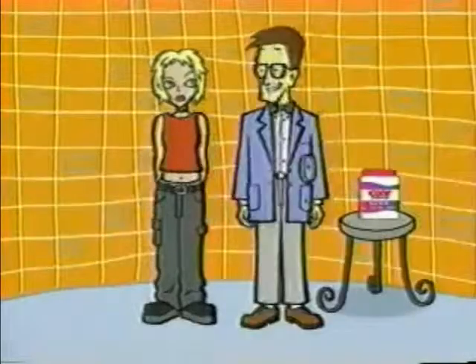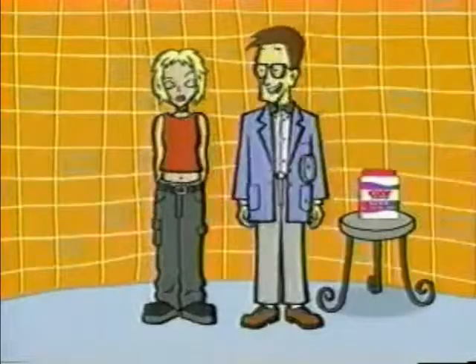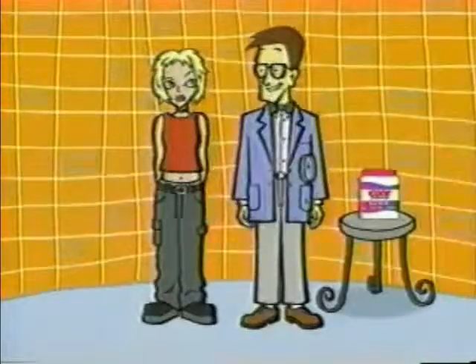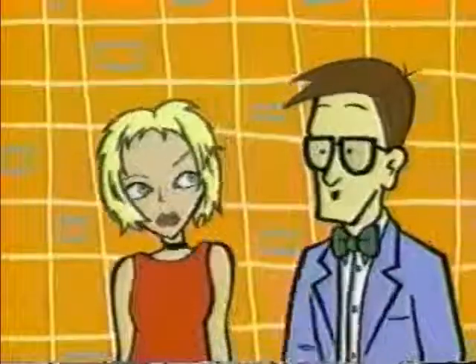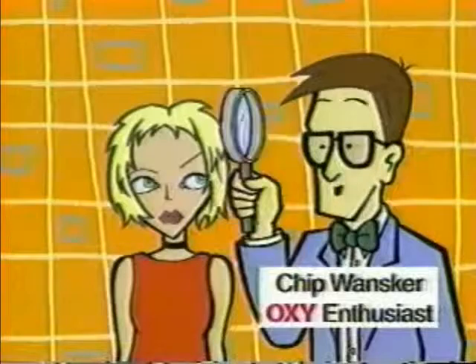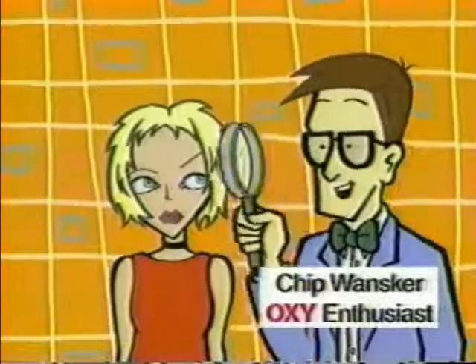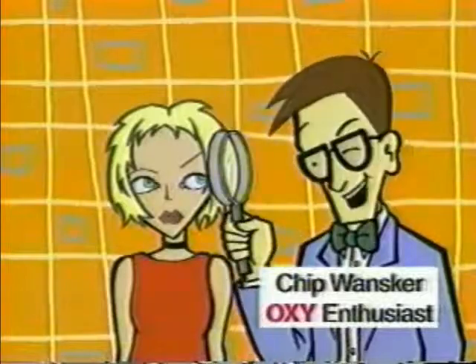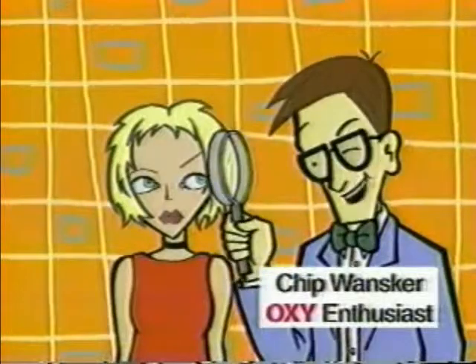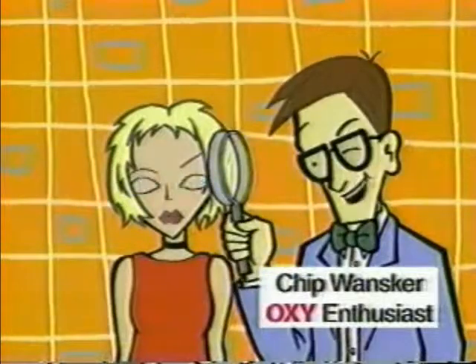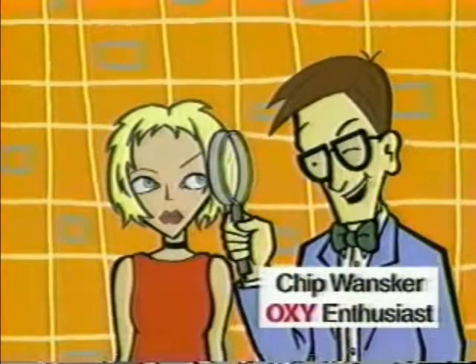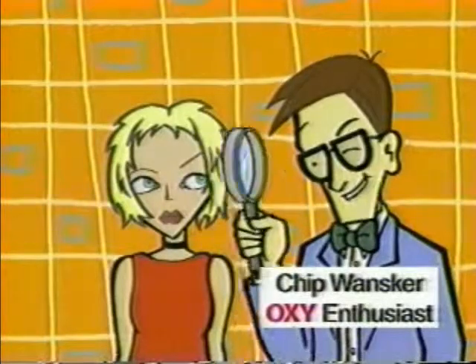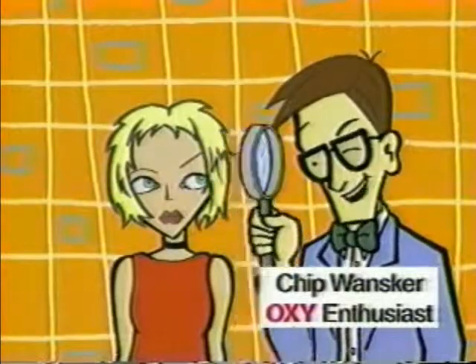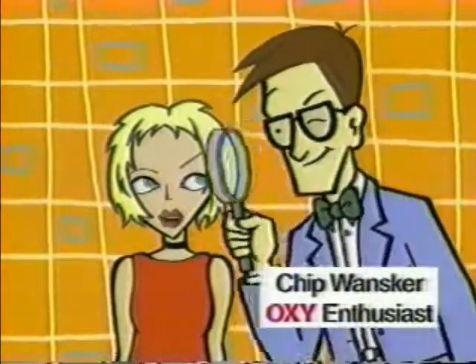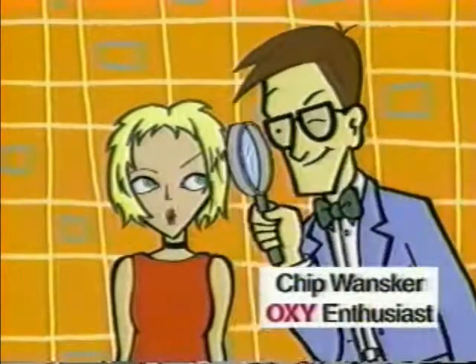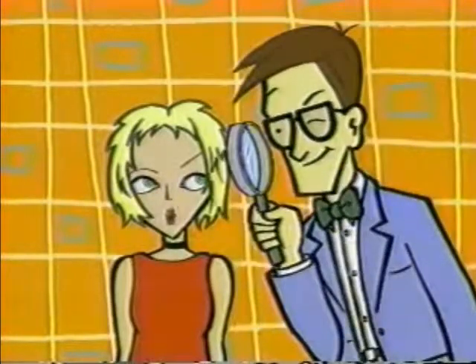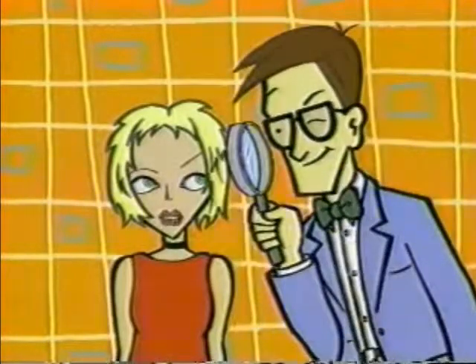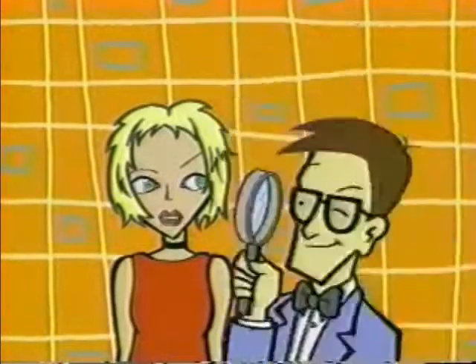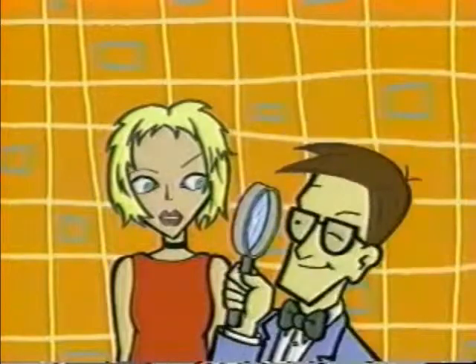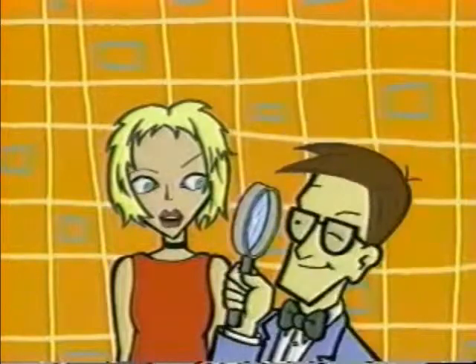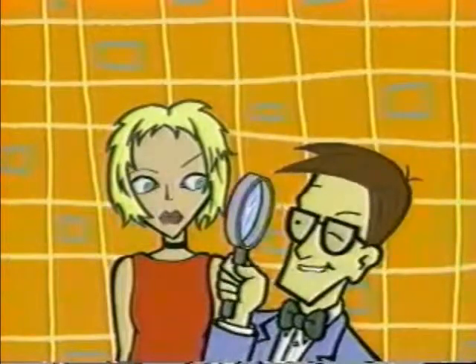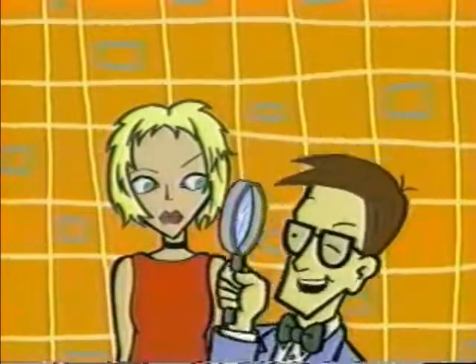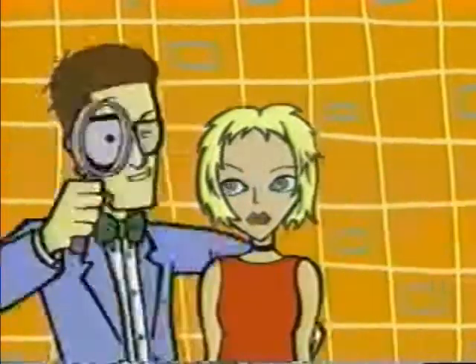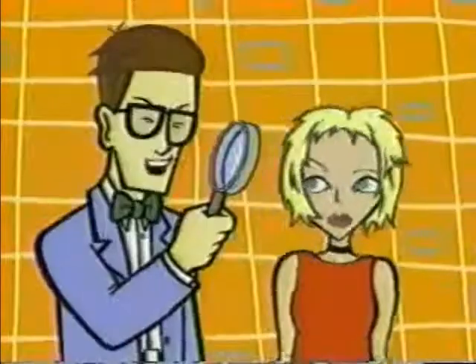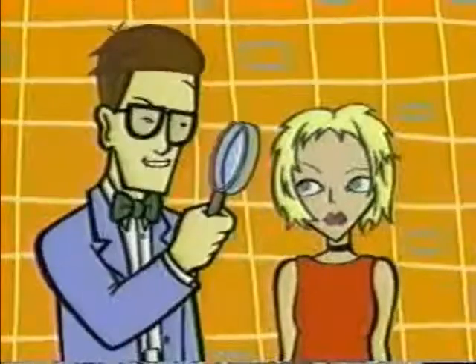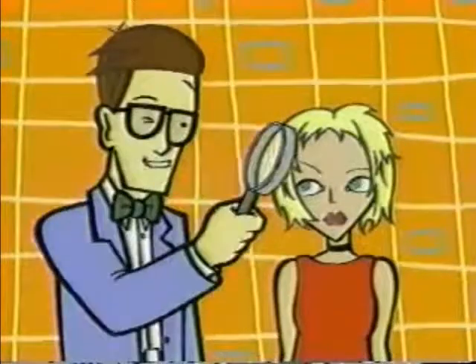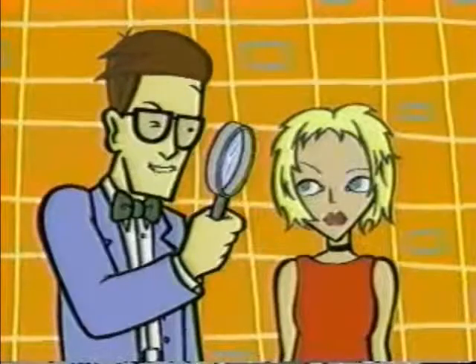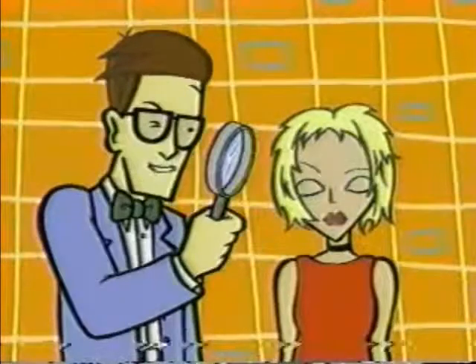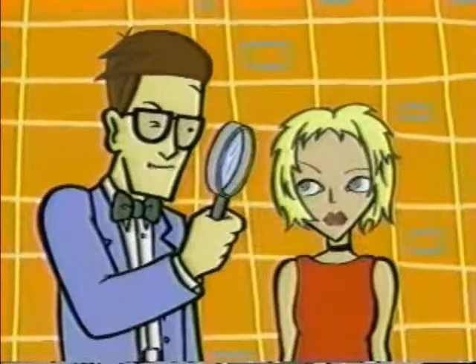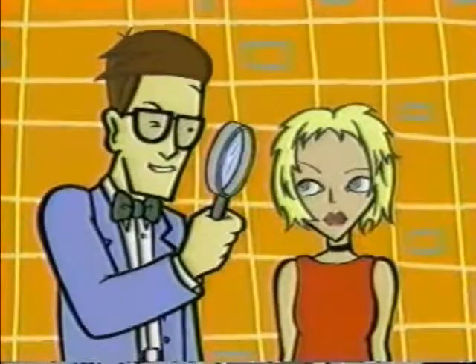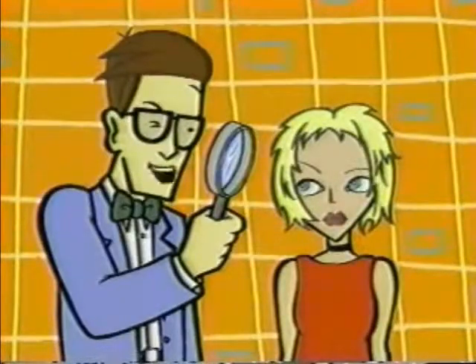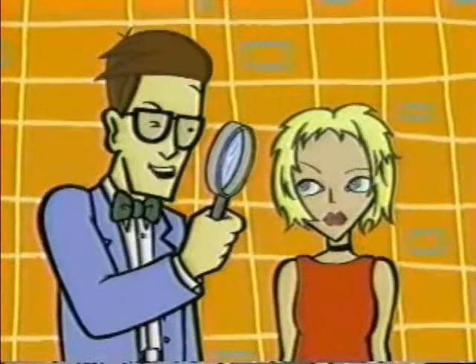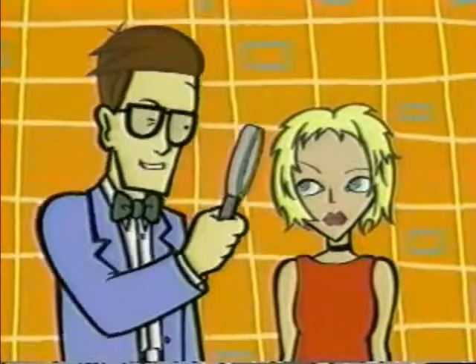Angela, do you know what helps OxyPad stop zits? I don't know, and I don't care. It's oxygen. Oxygen stops acne bacteria.